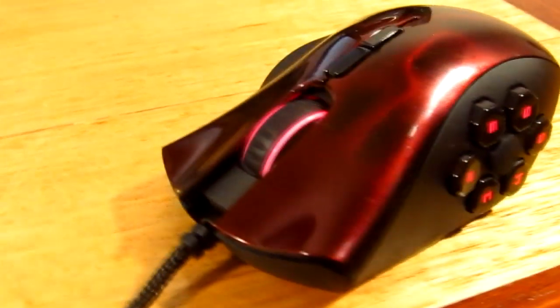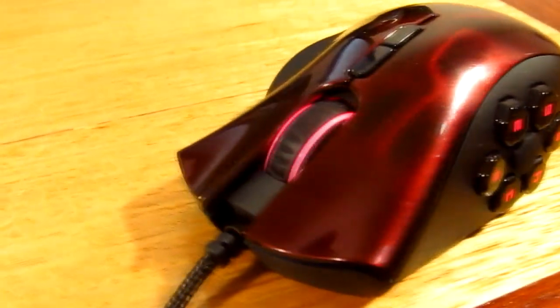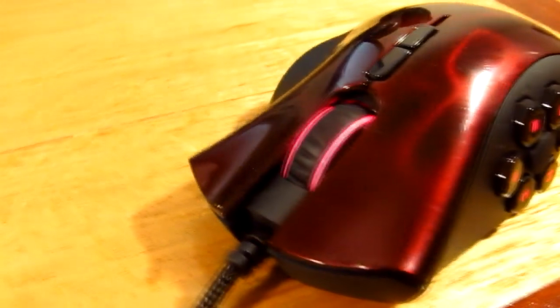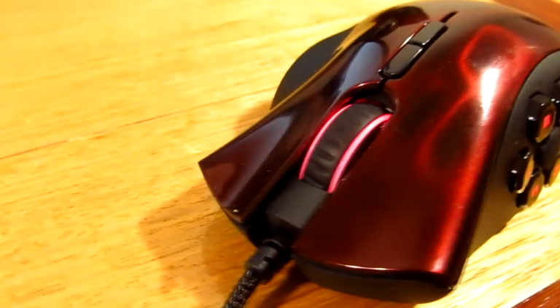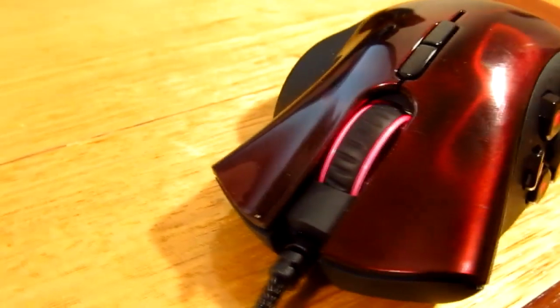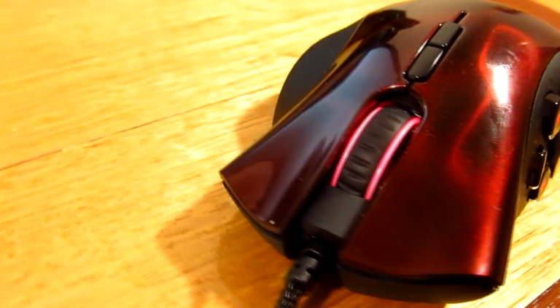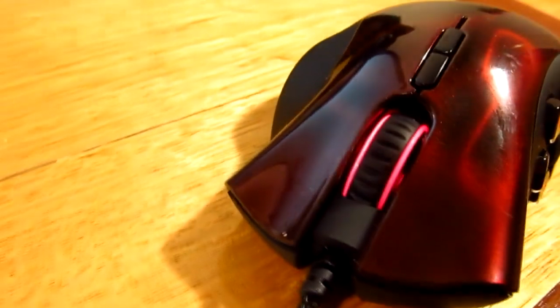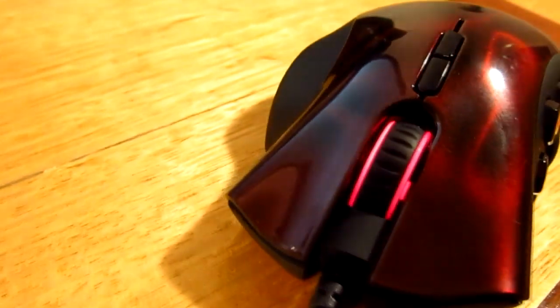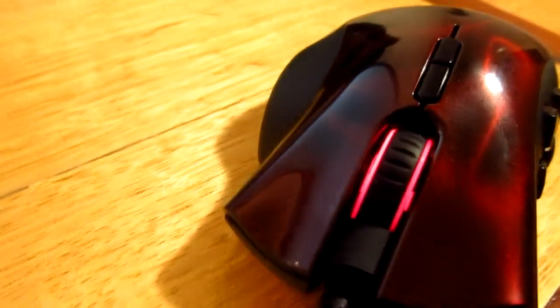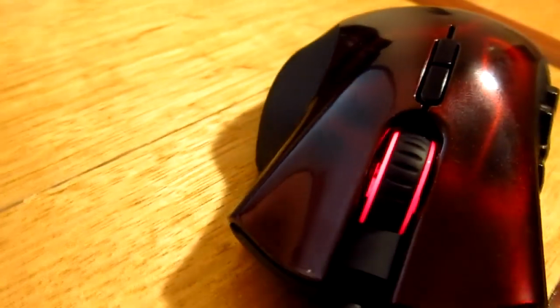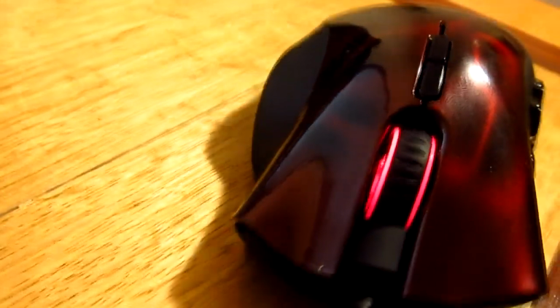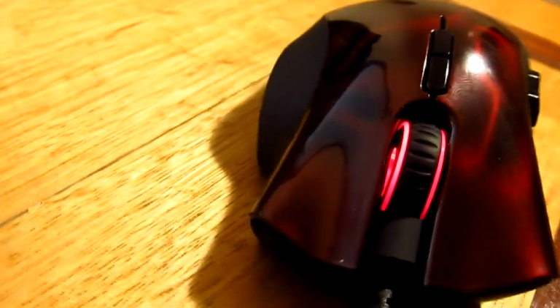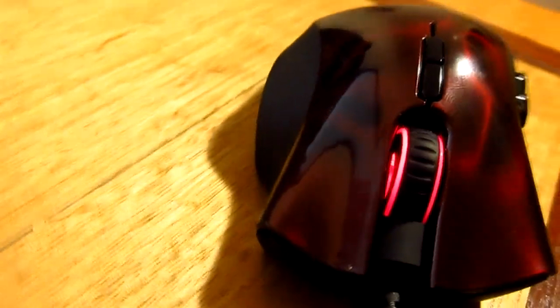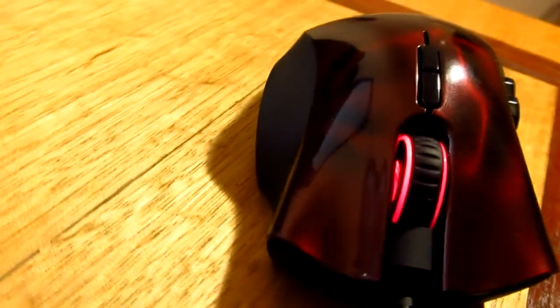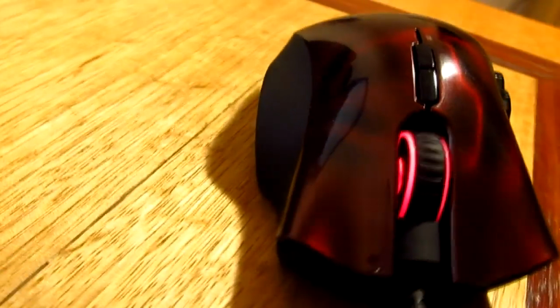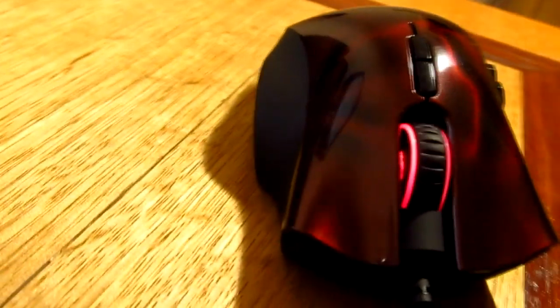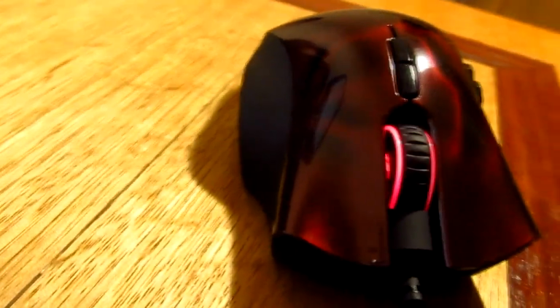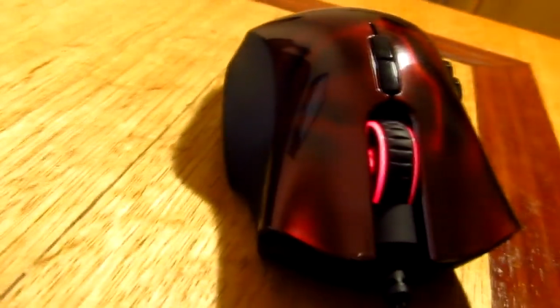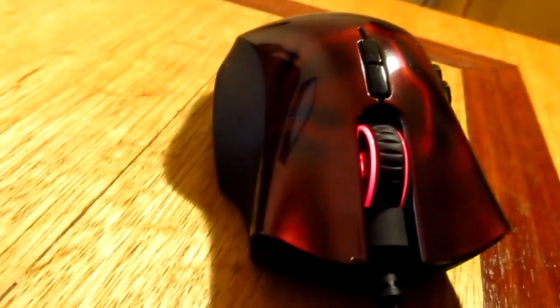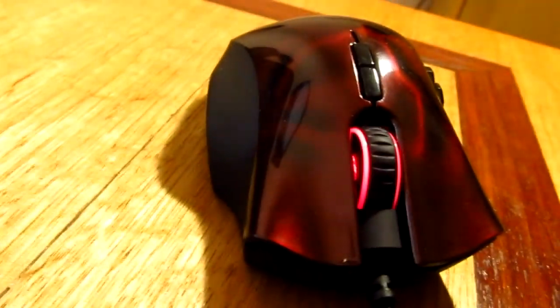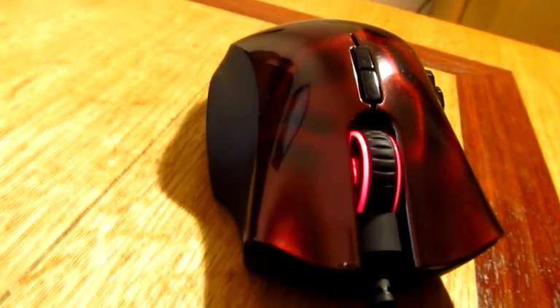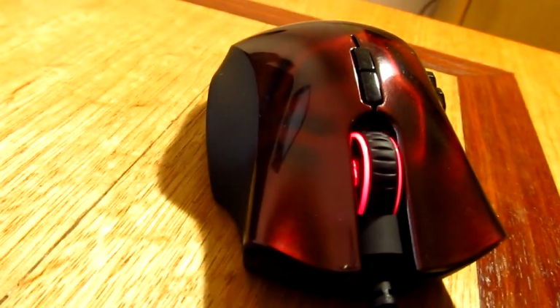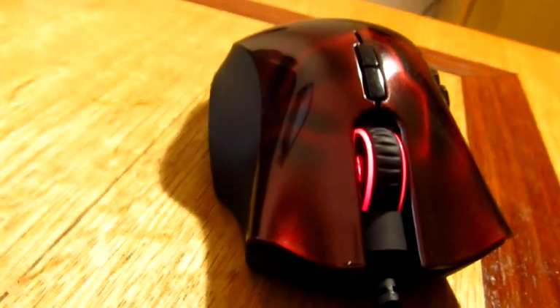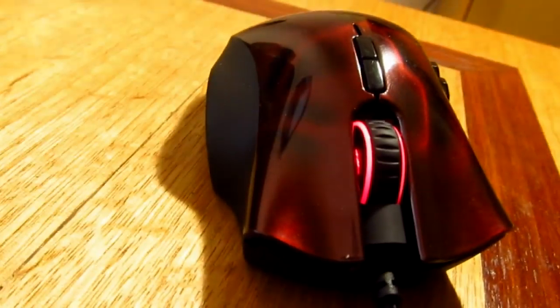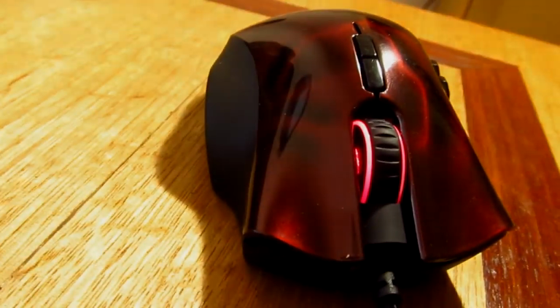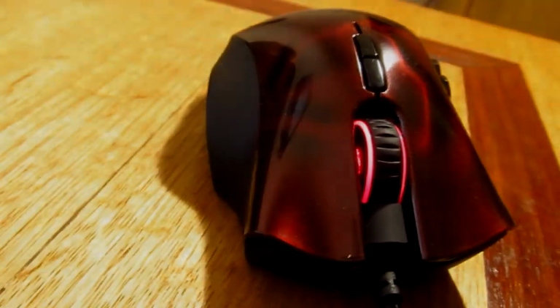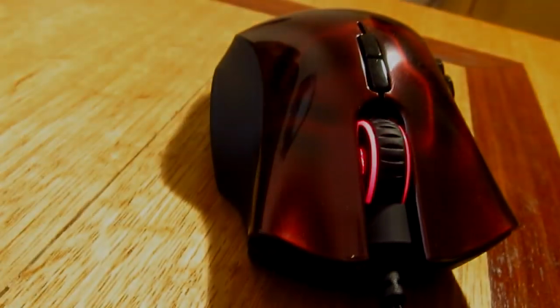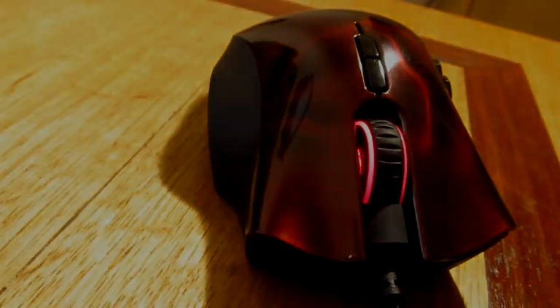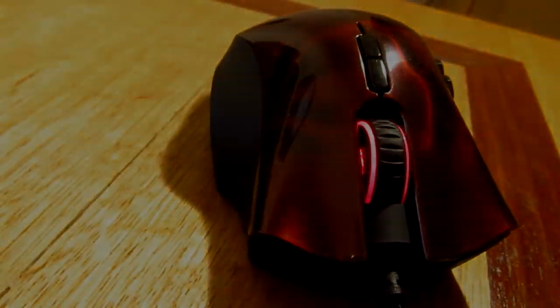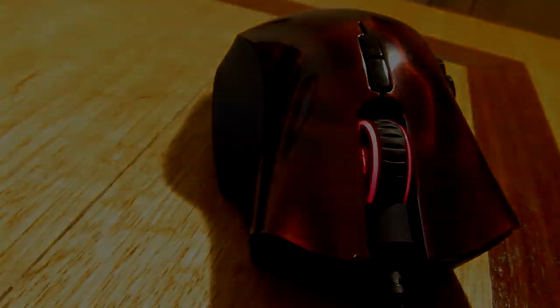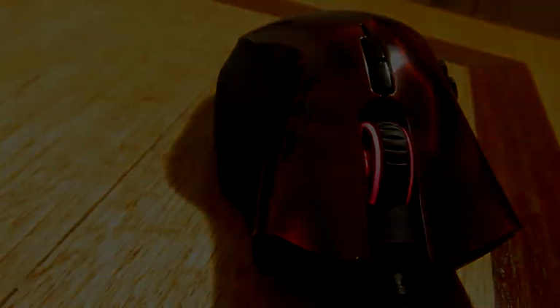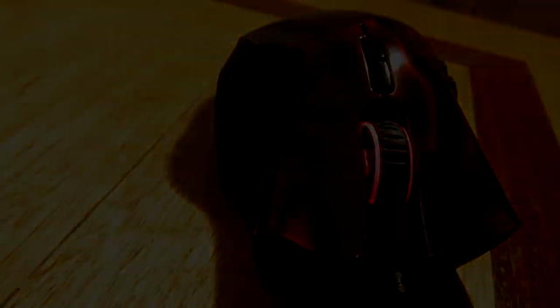So there you have it guys, that is my review of the 2012 Razer Naga Hex. Thank you all for watching, I am Jens Garcia and I will see you all in the next one.